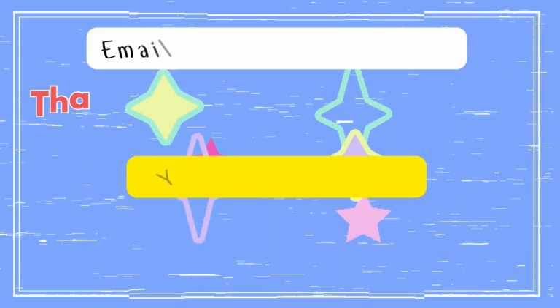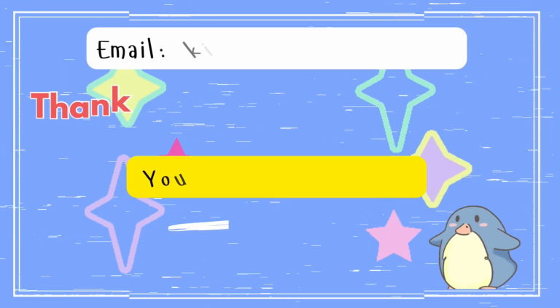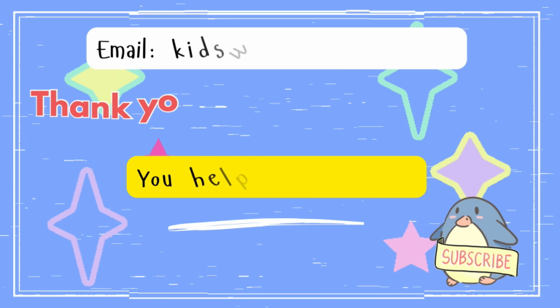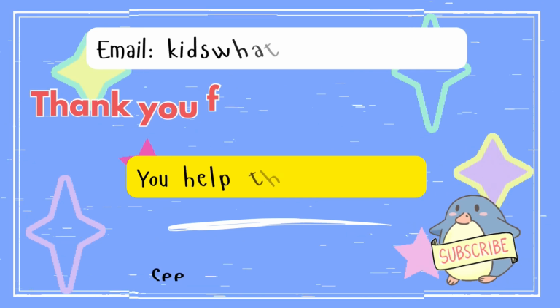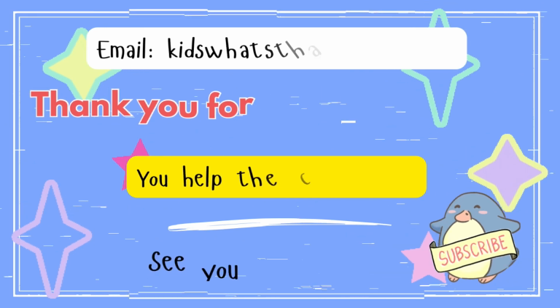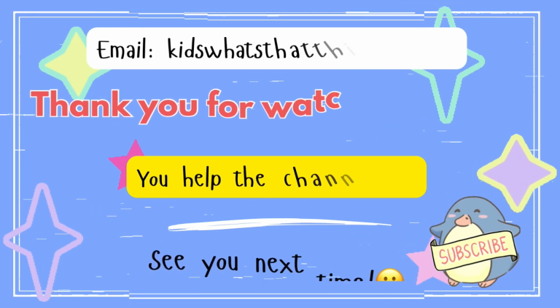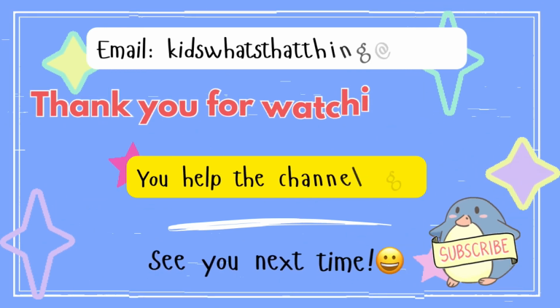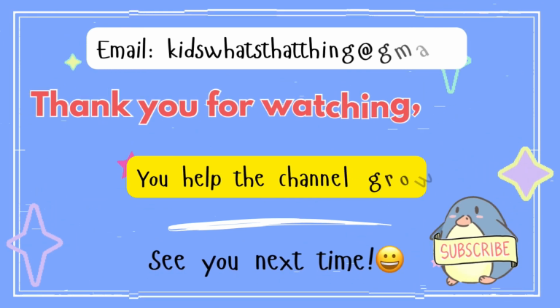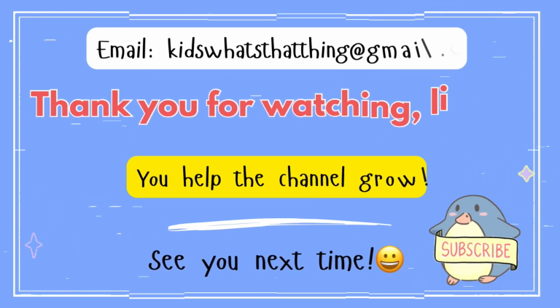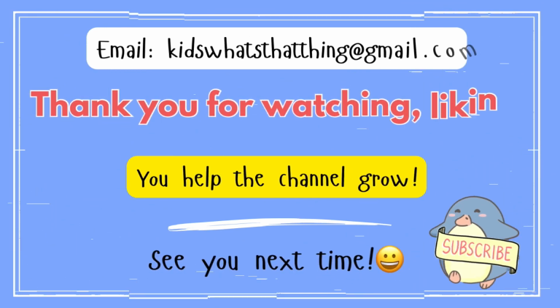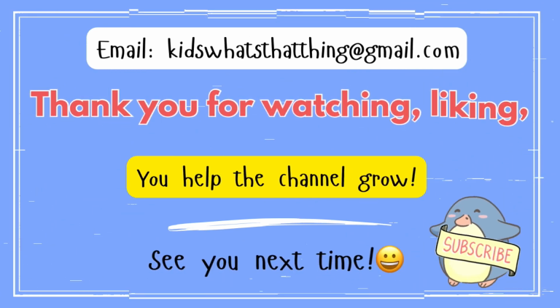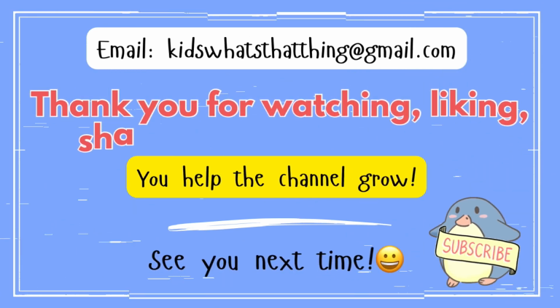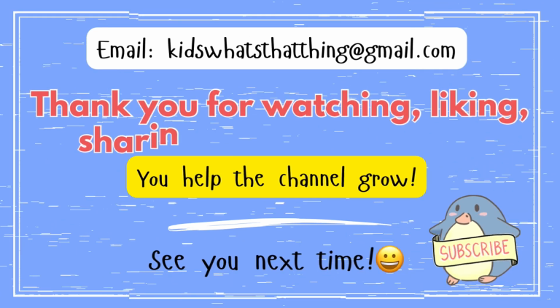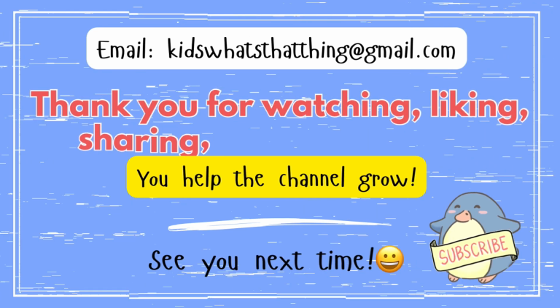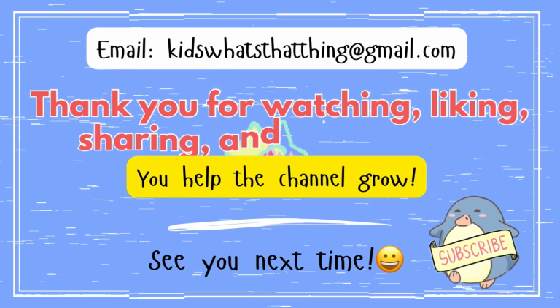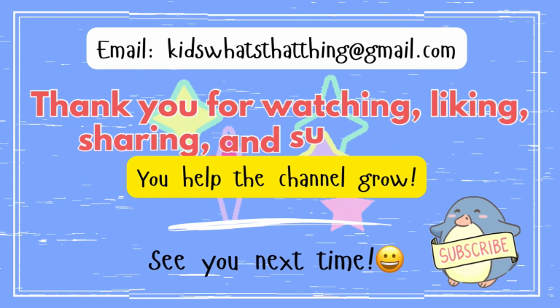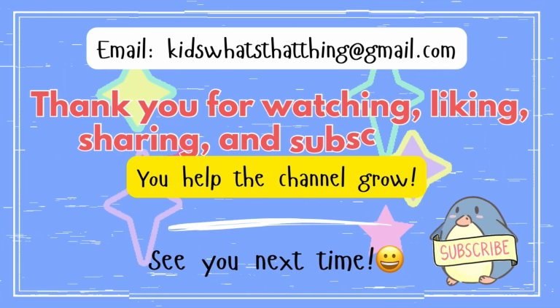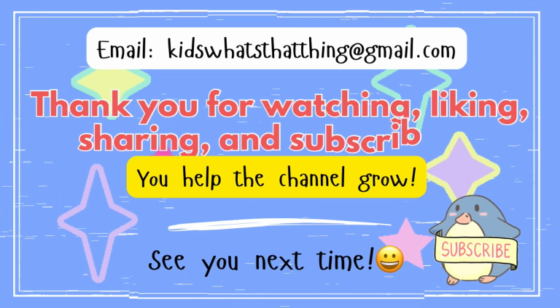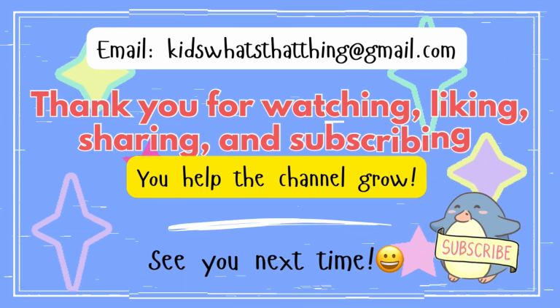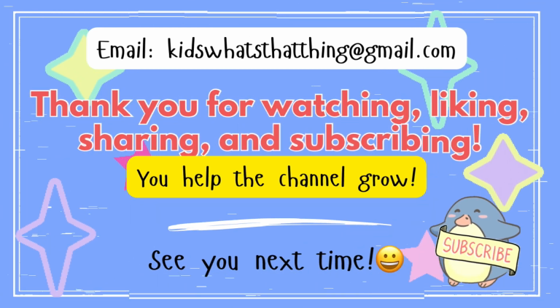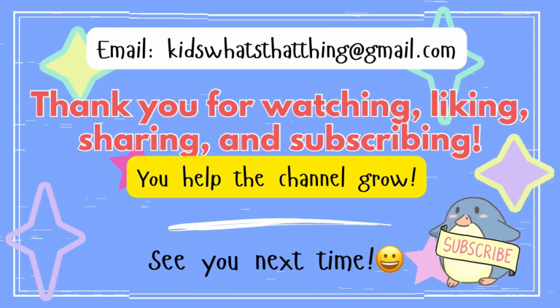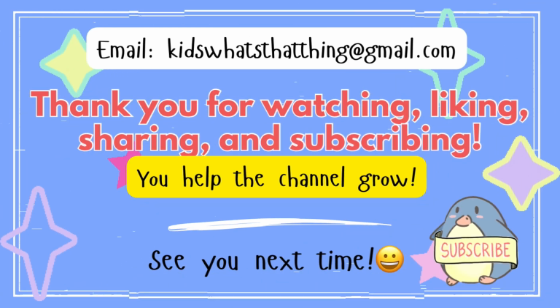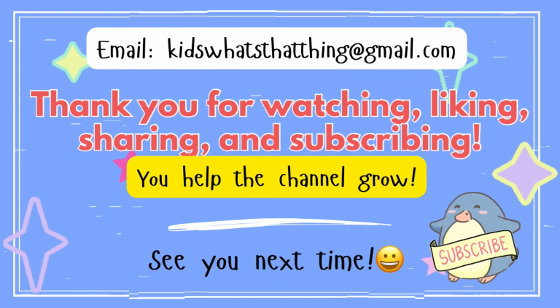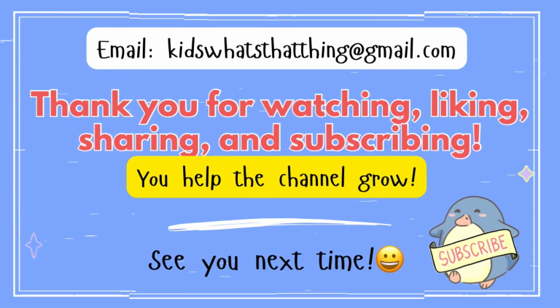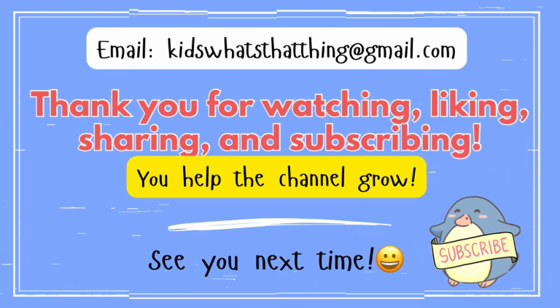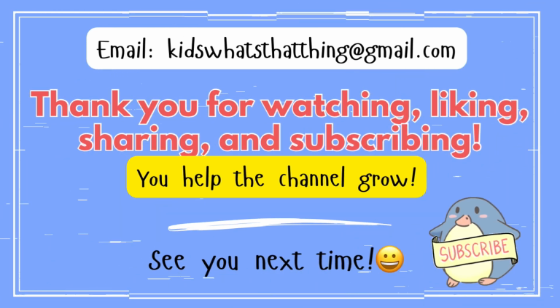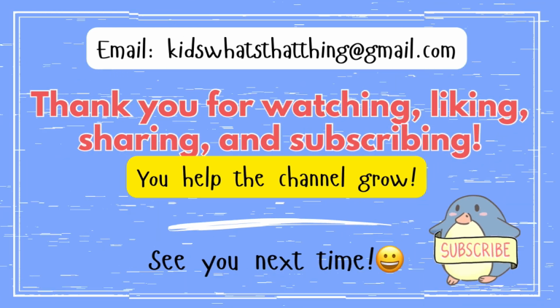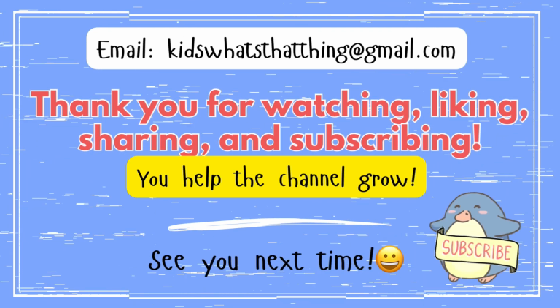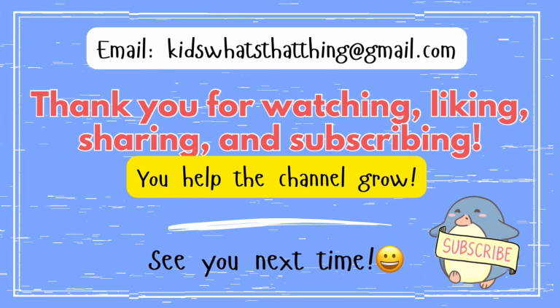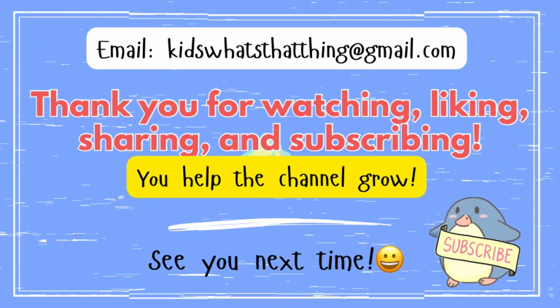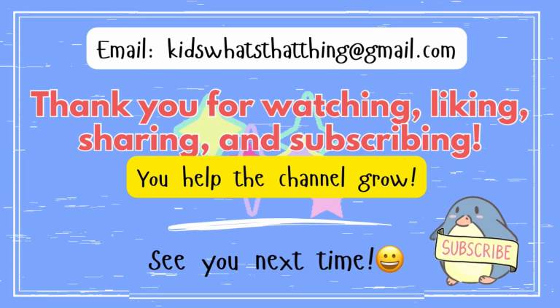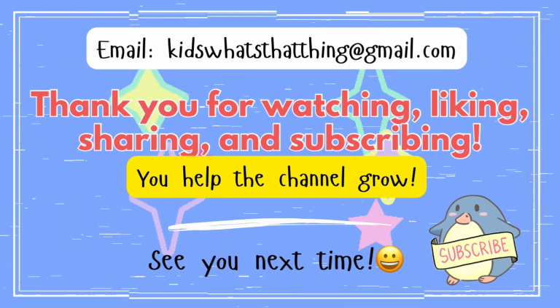Thank you for watching, liking, sharing, and subscribing. You help the channel grow. See you next time!